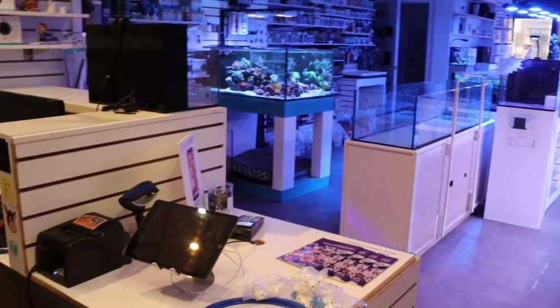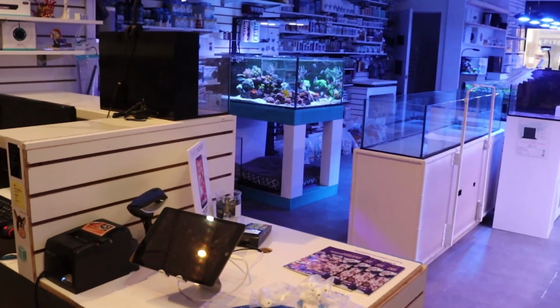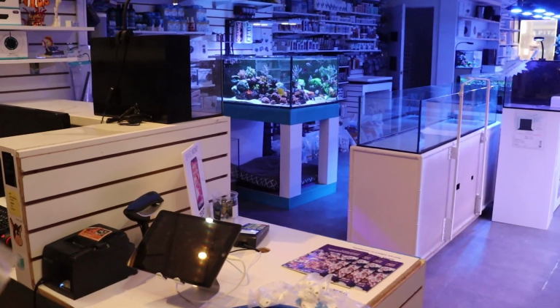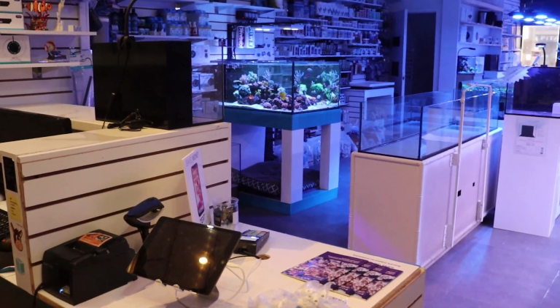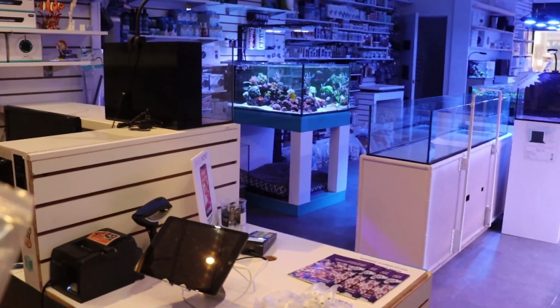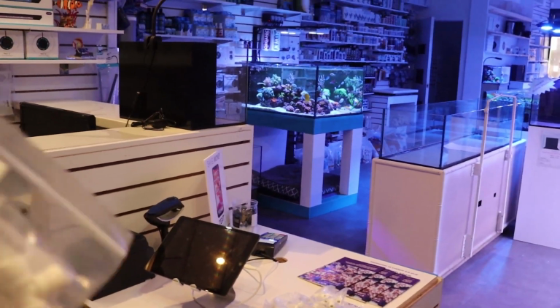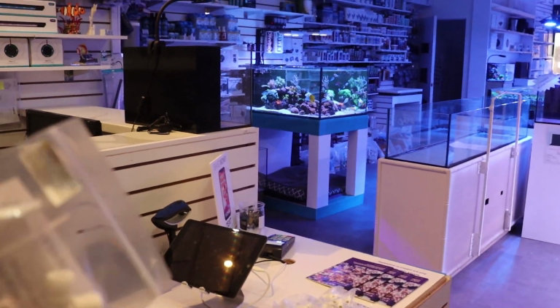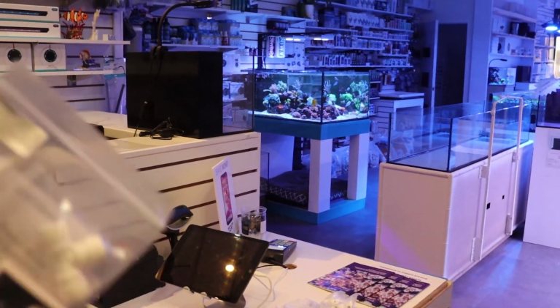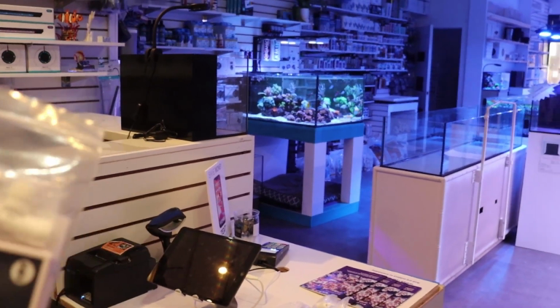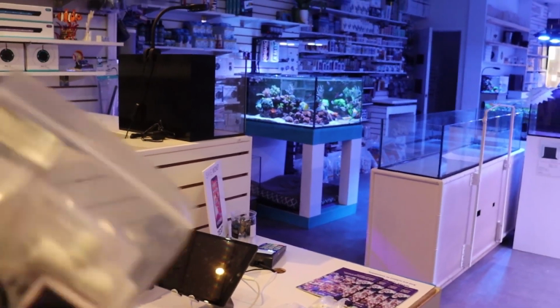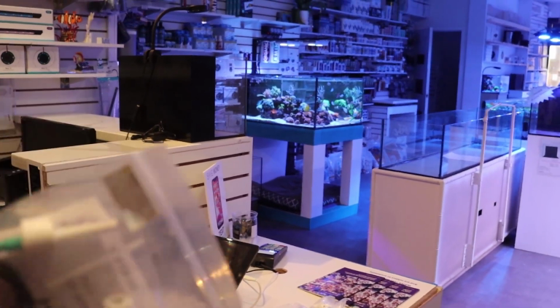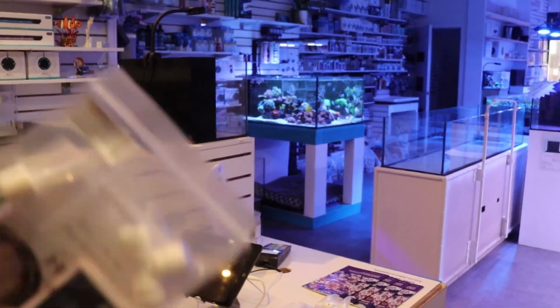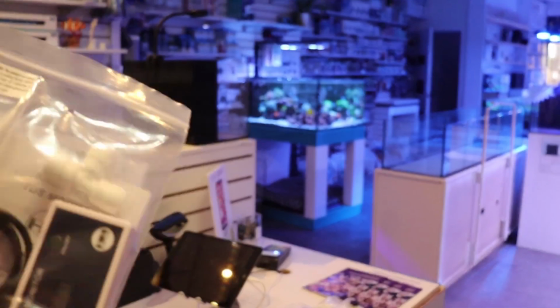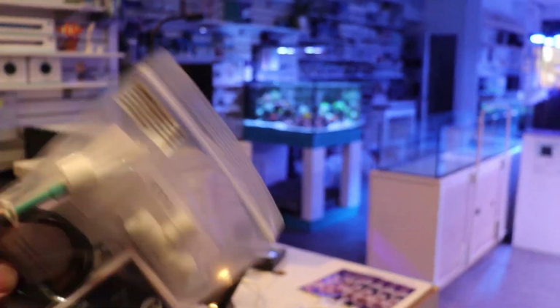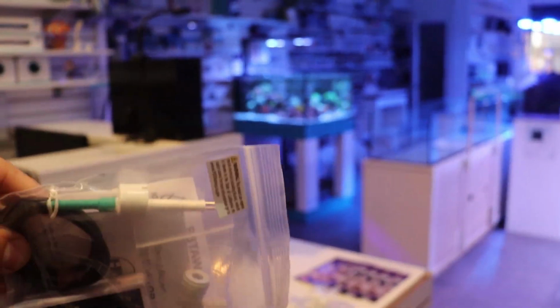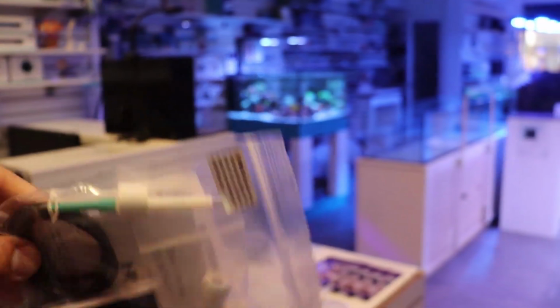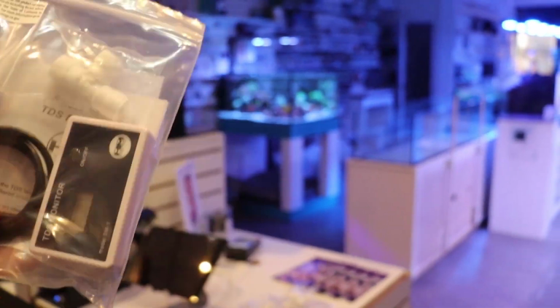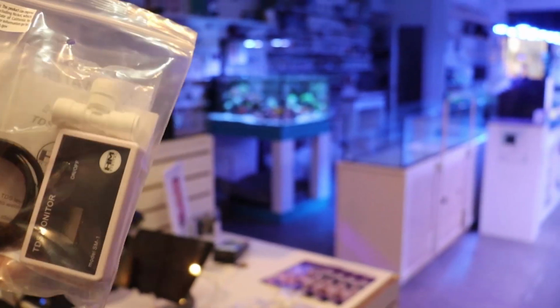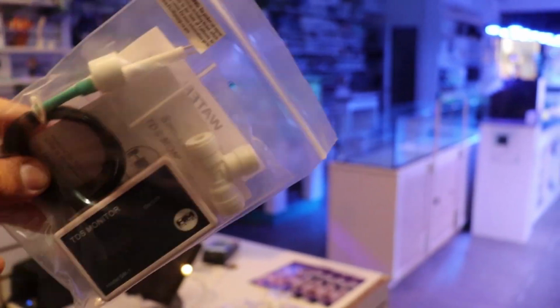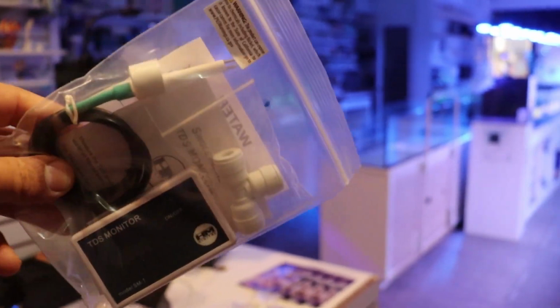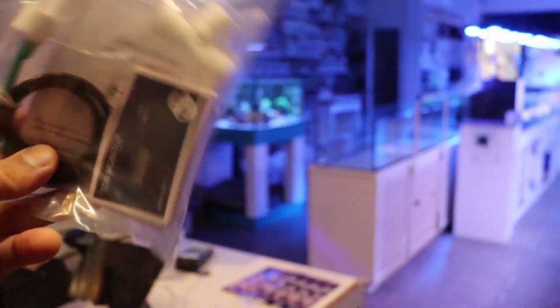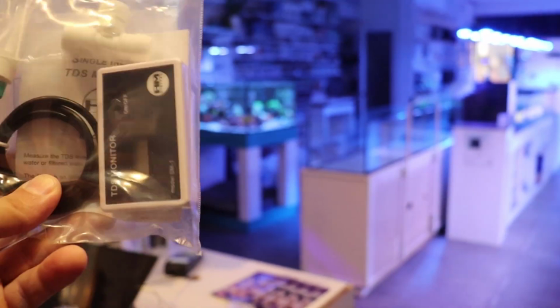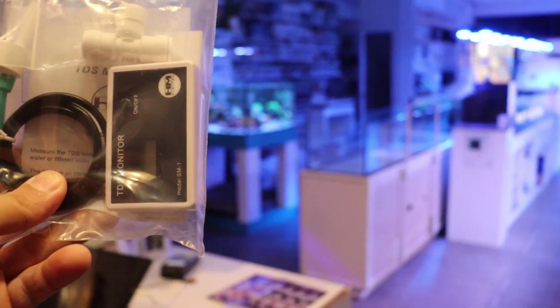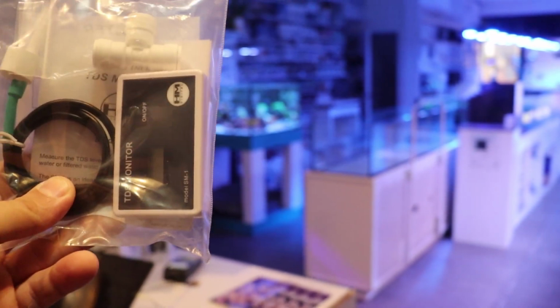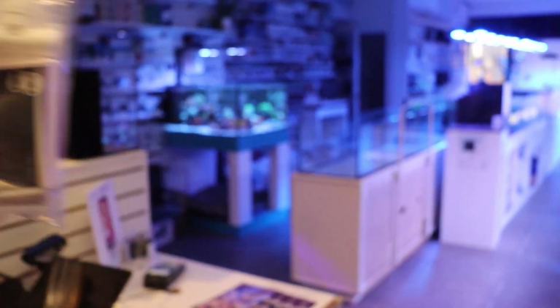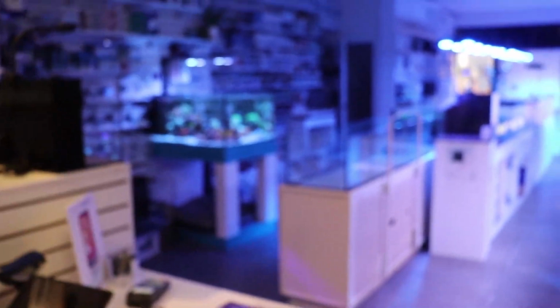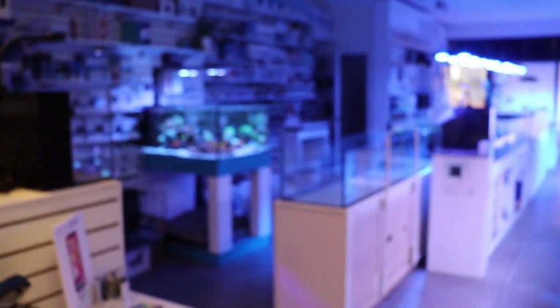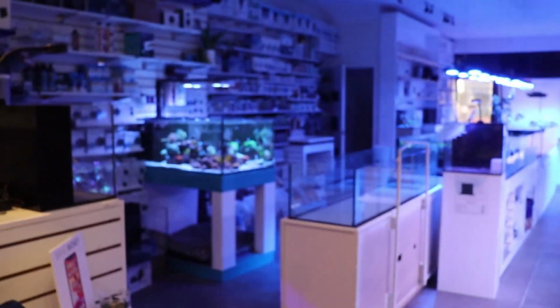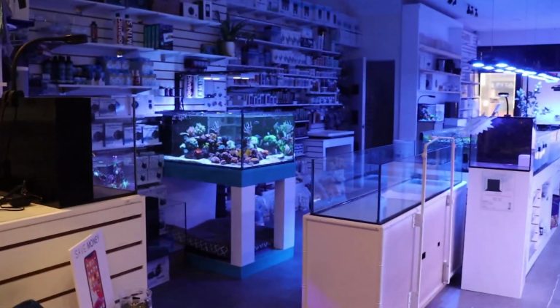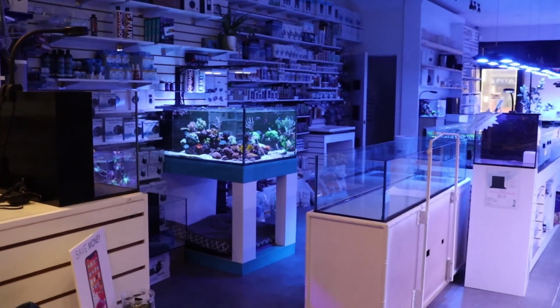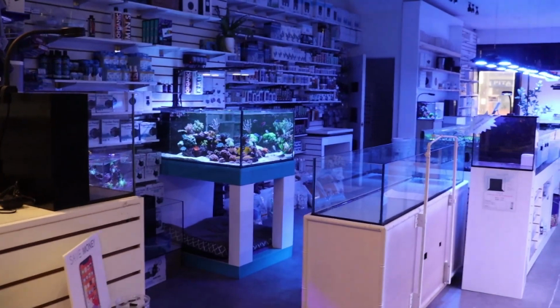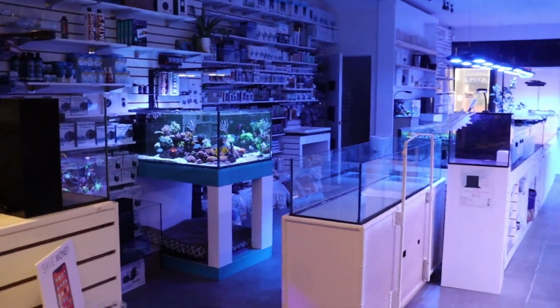My goodies, my goodies, not my goodies. What's going on, Reefing Fam? Archie here for Eggbox TV.